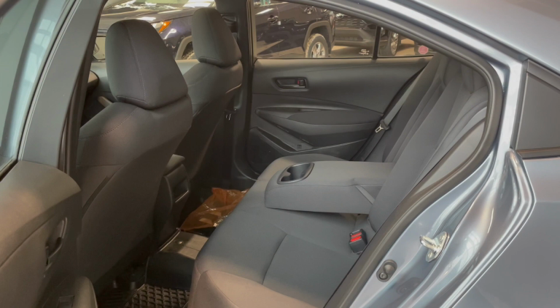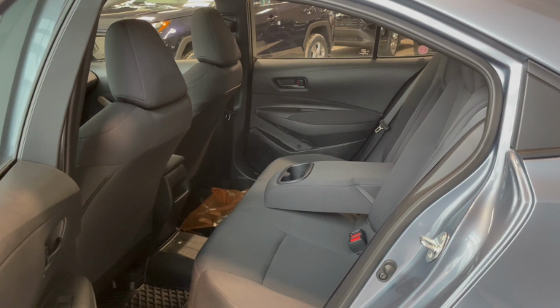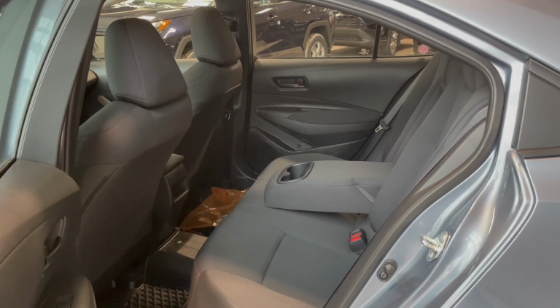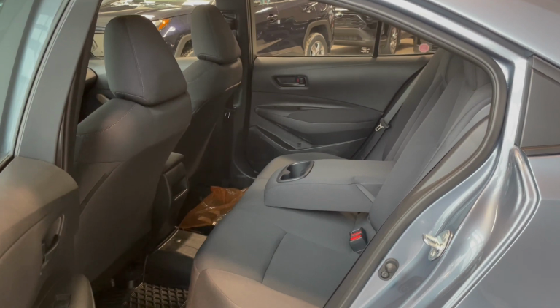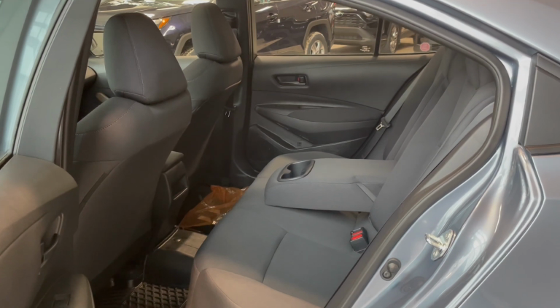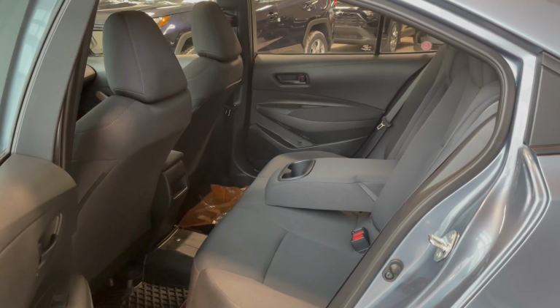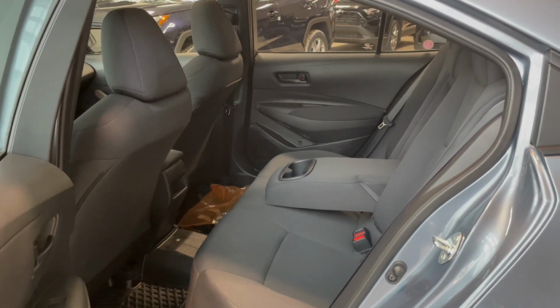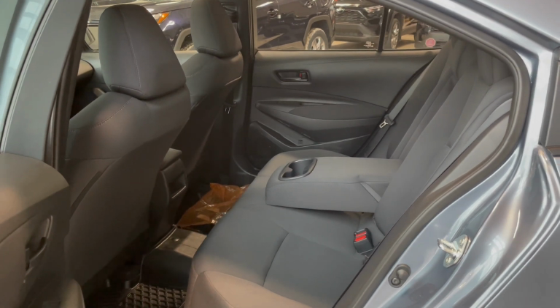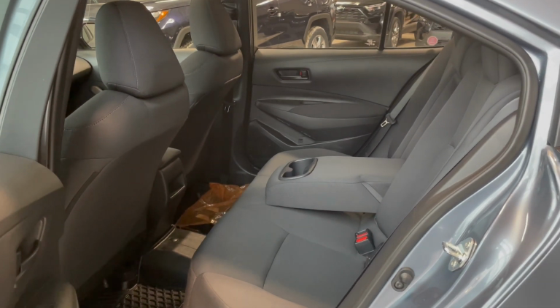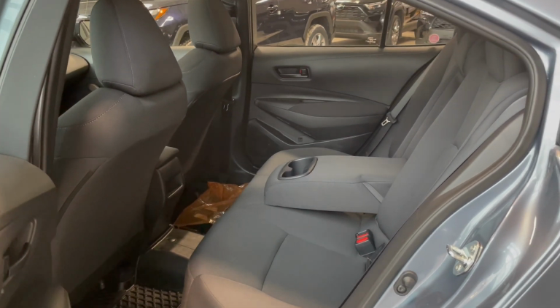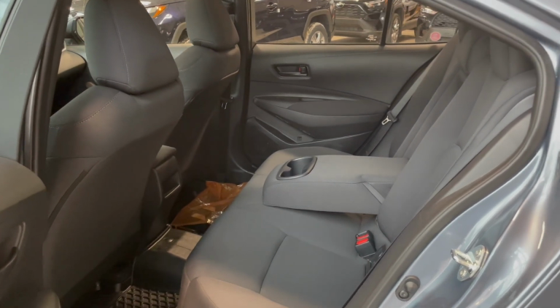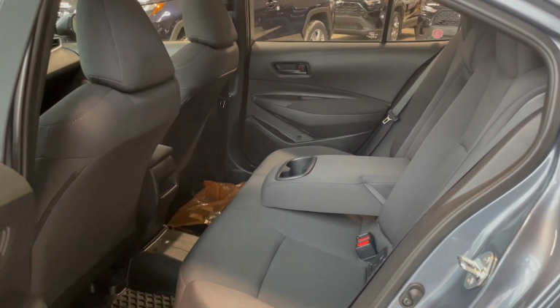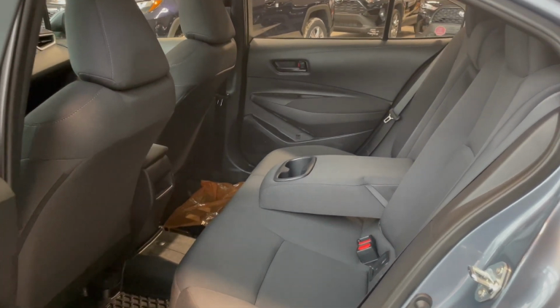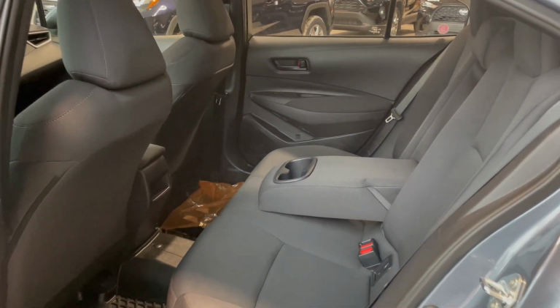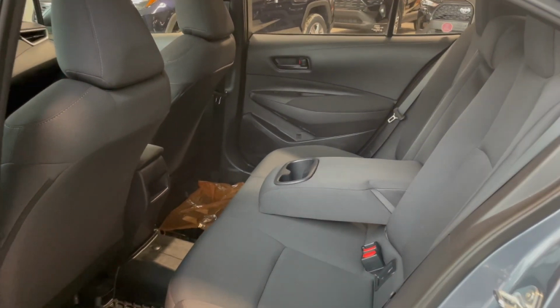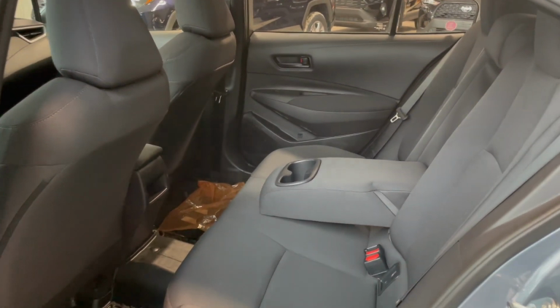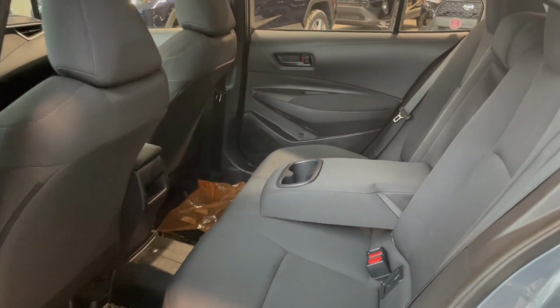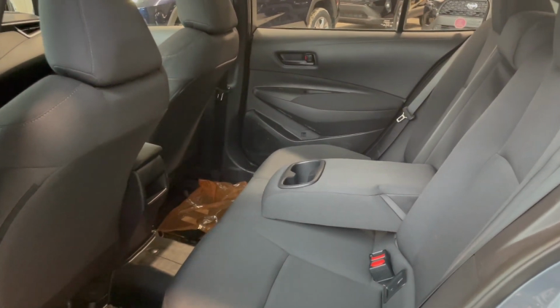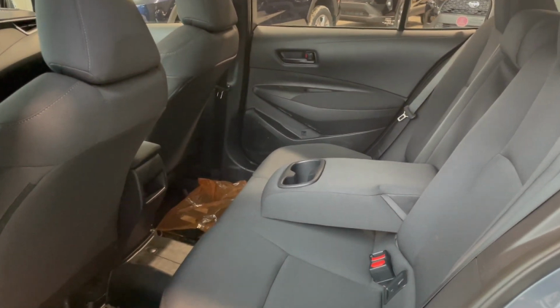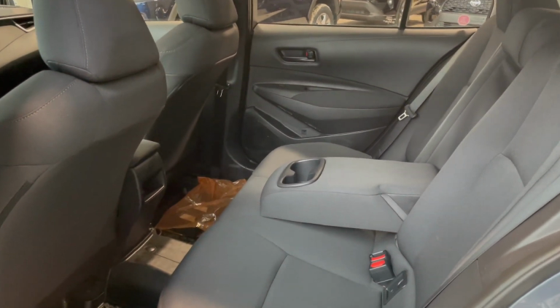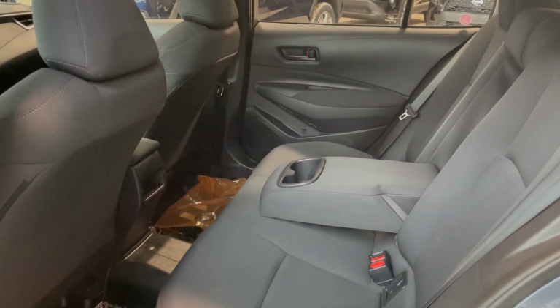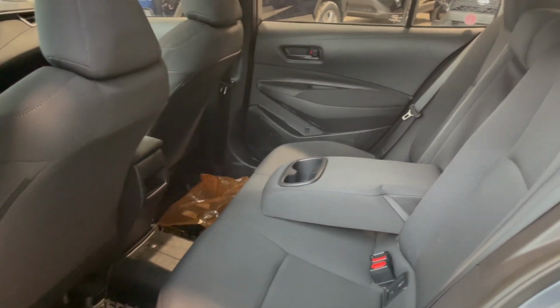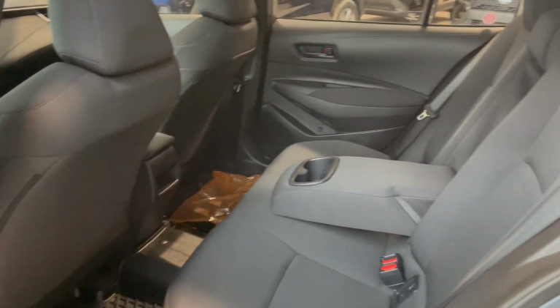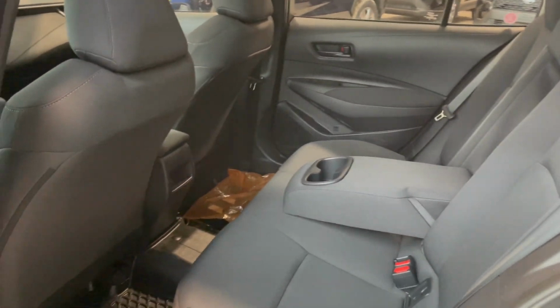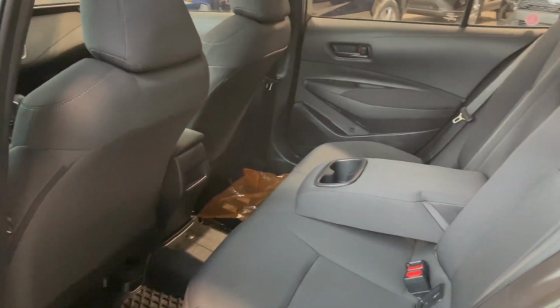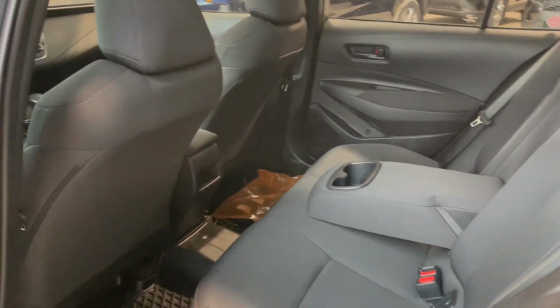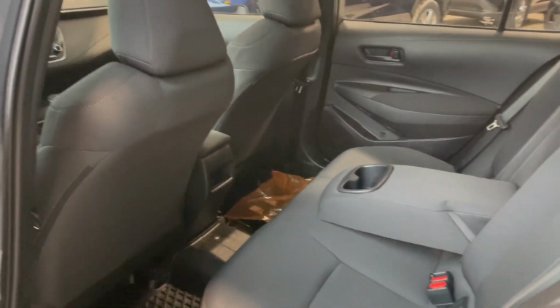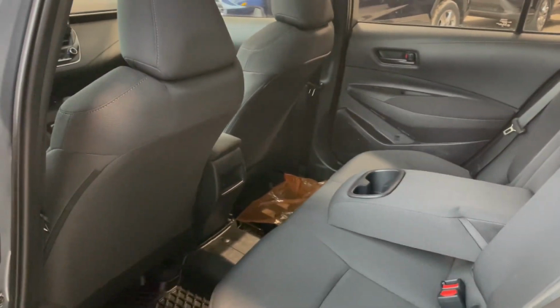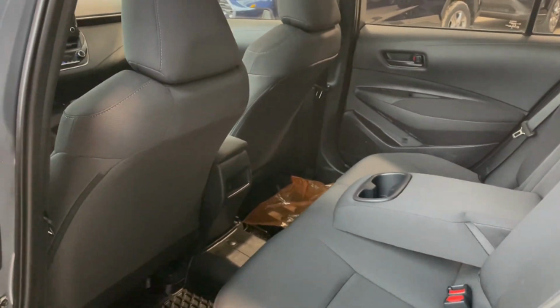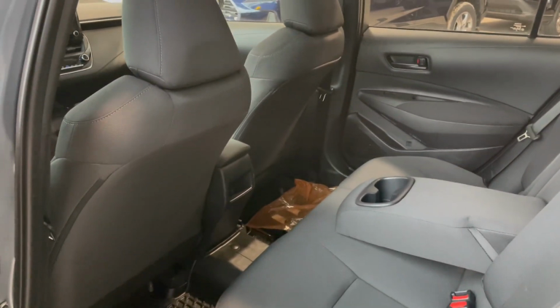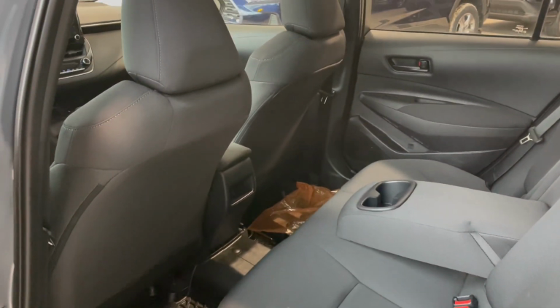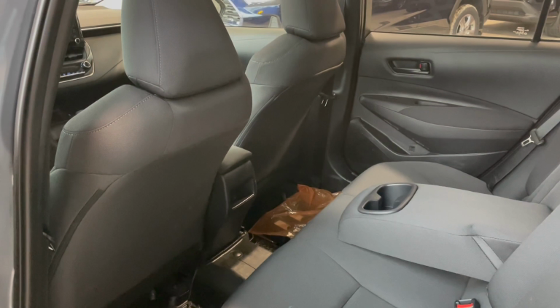Taking a look at the rear seats, you've got two fold-out cup holders along with all-weather floor mats.